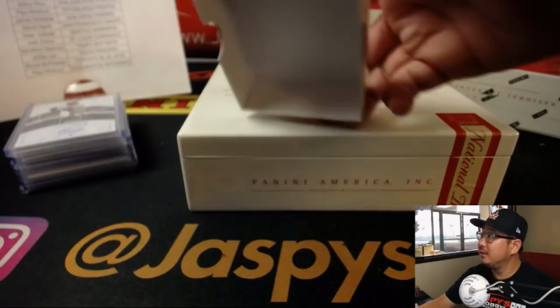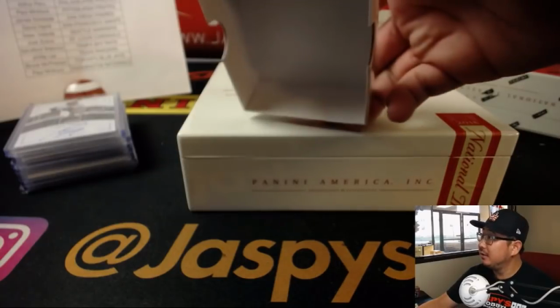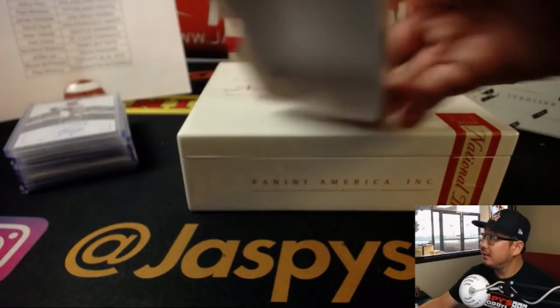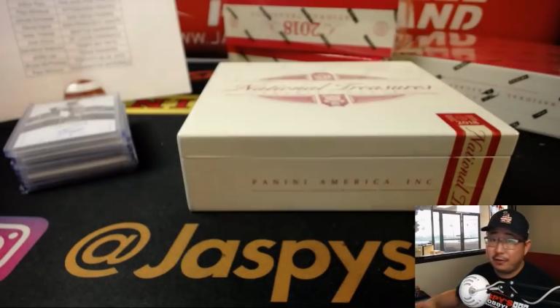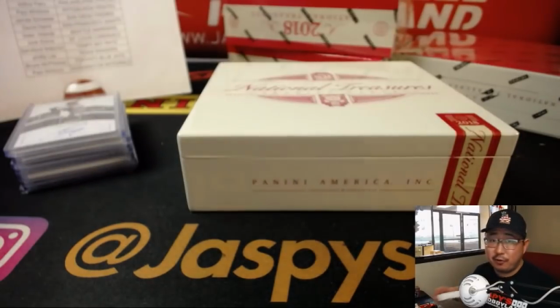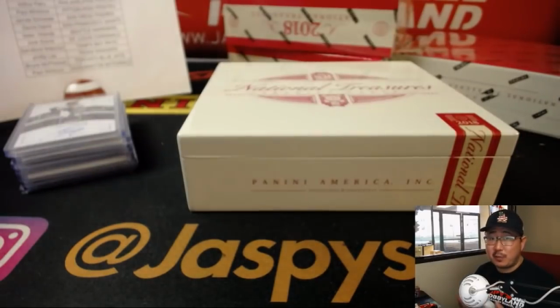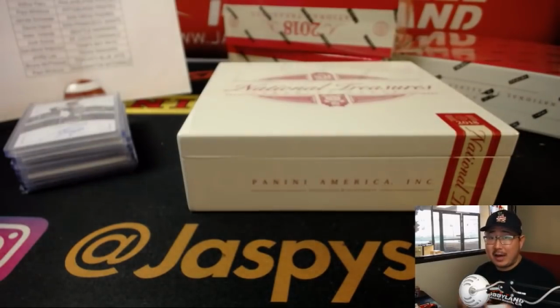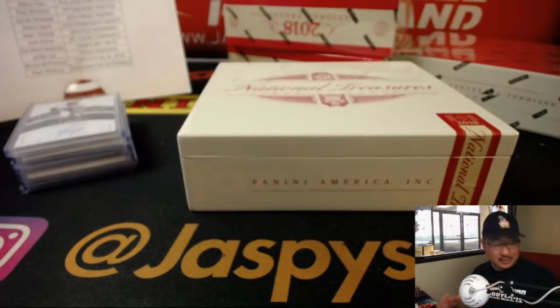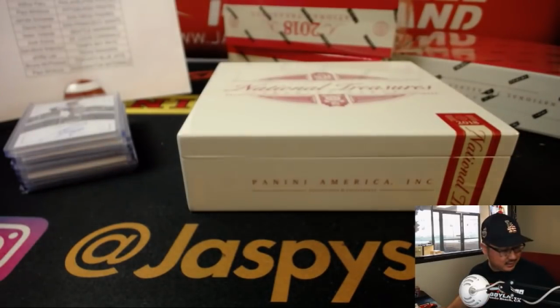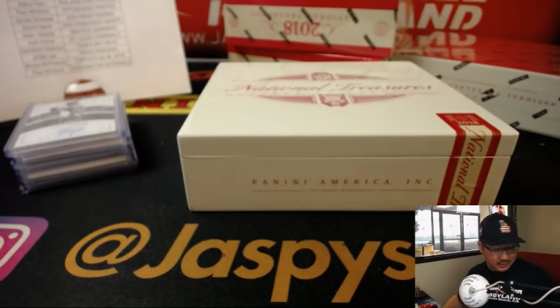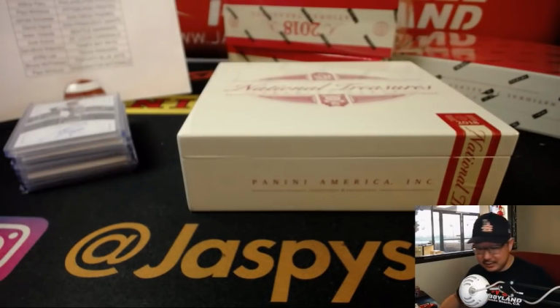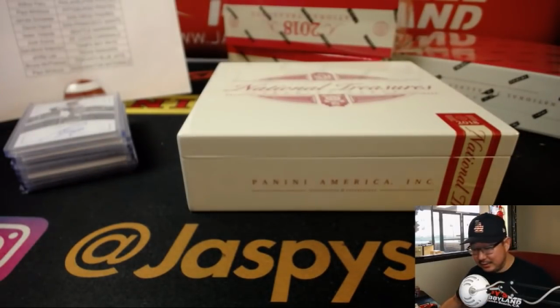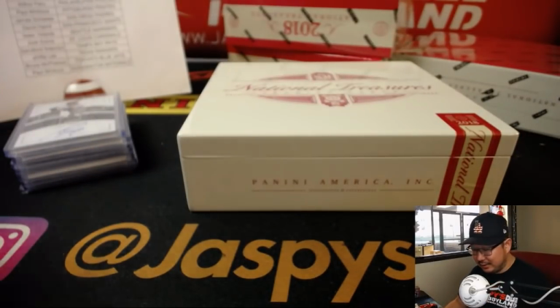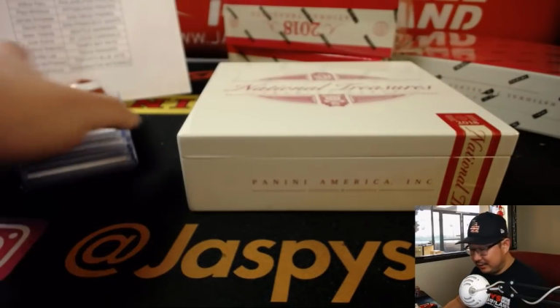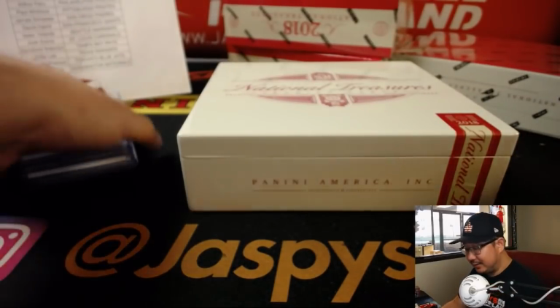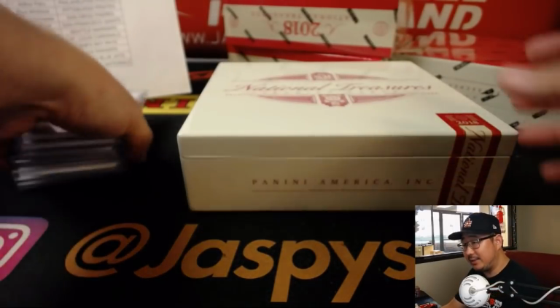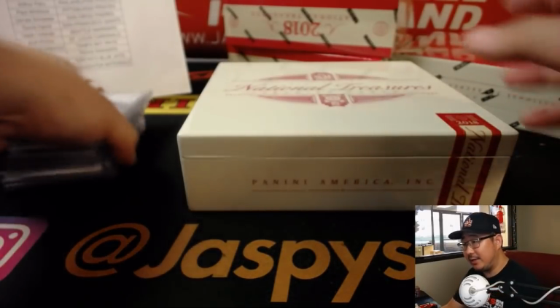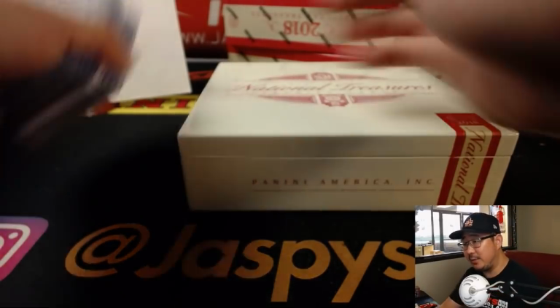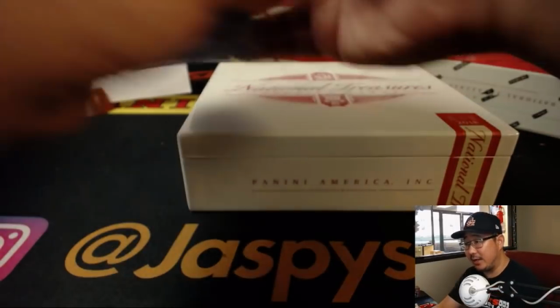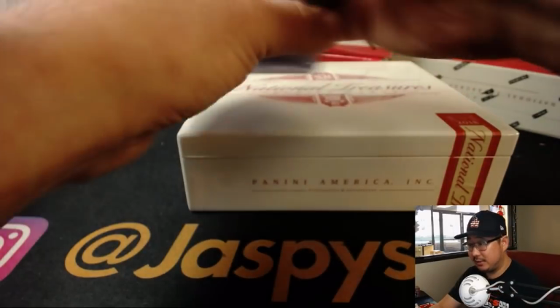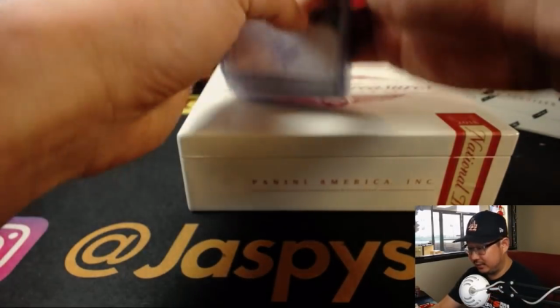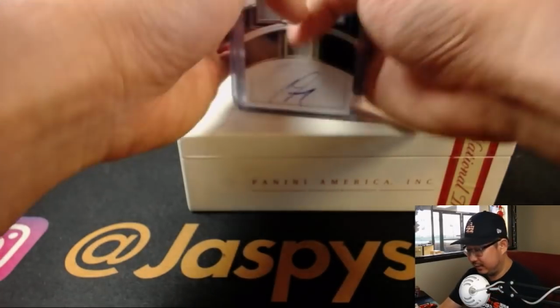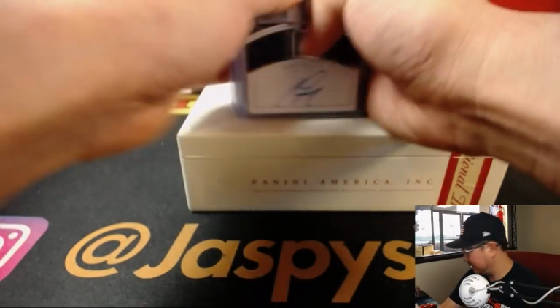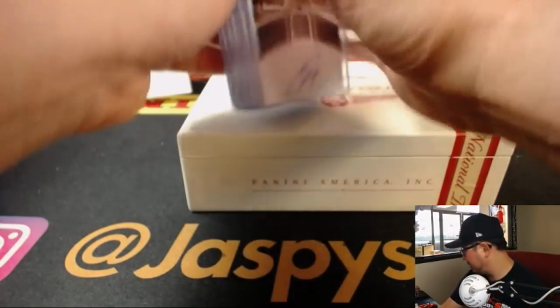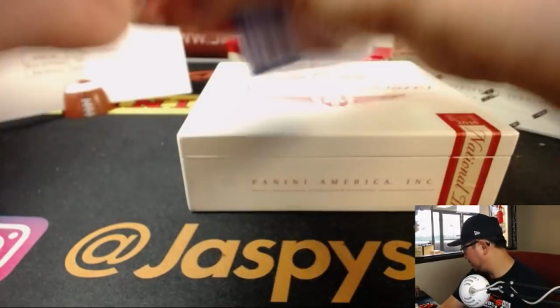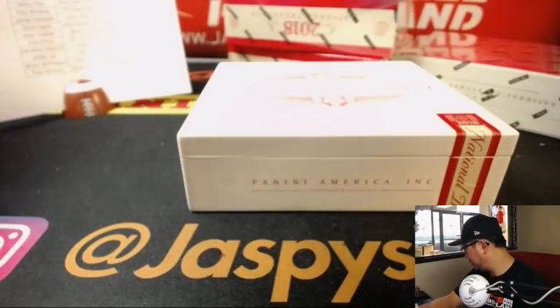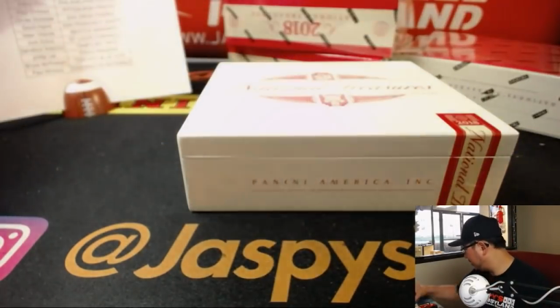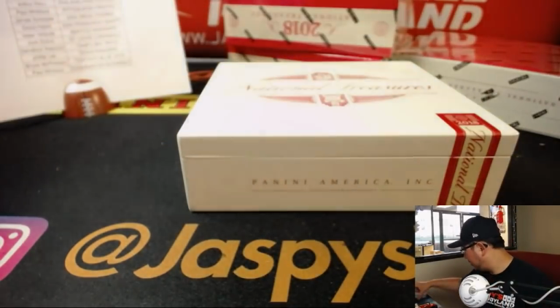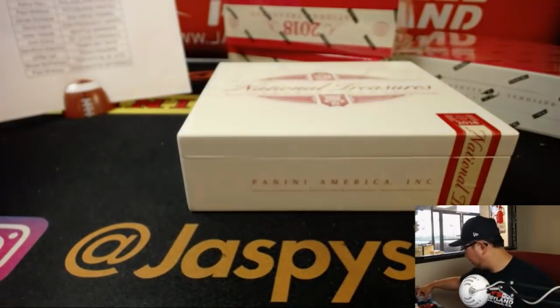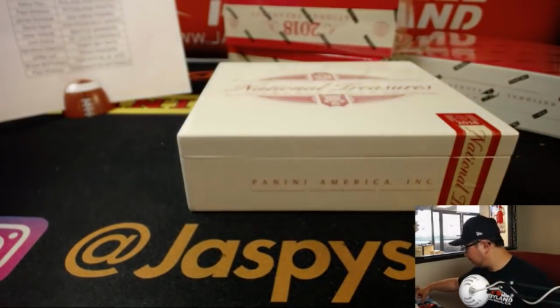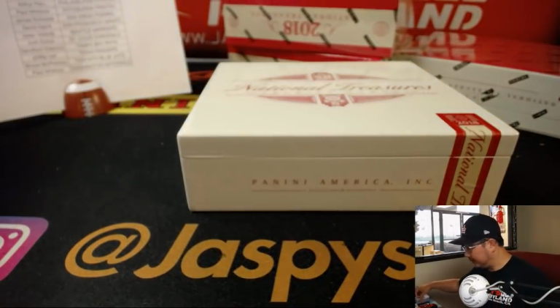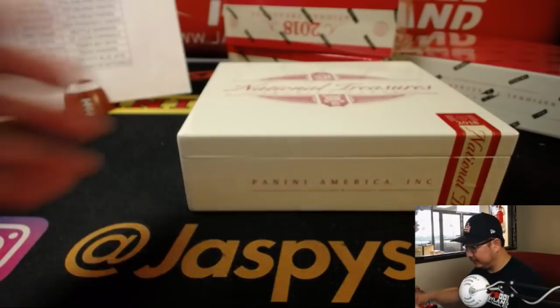Nice hit. Good first box — let's get to the next box.